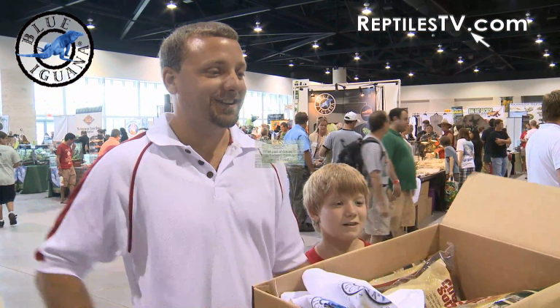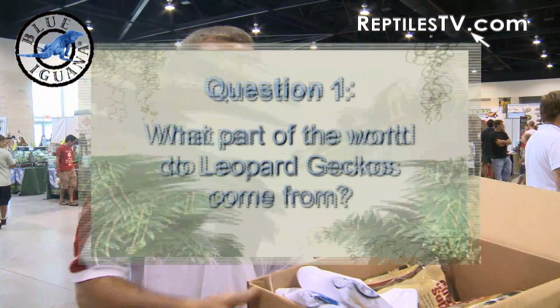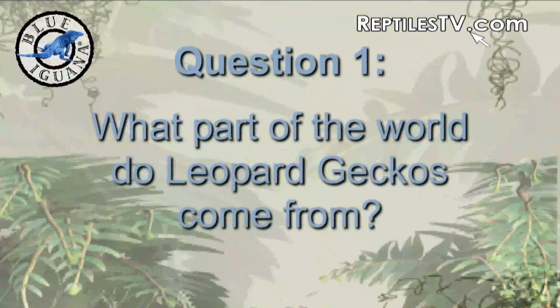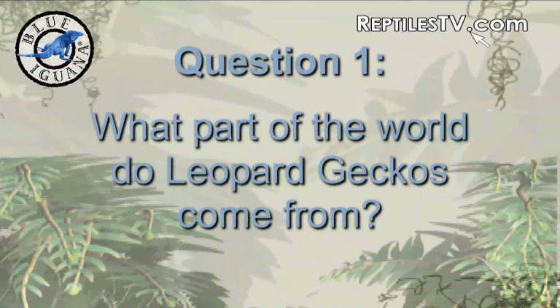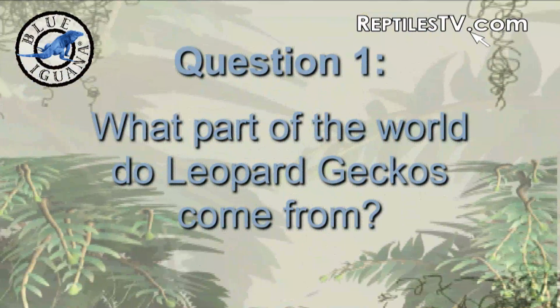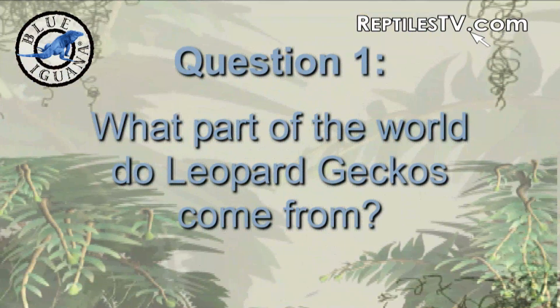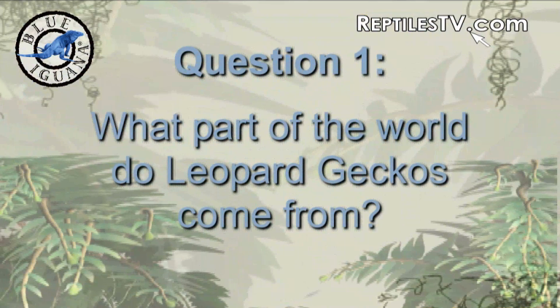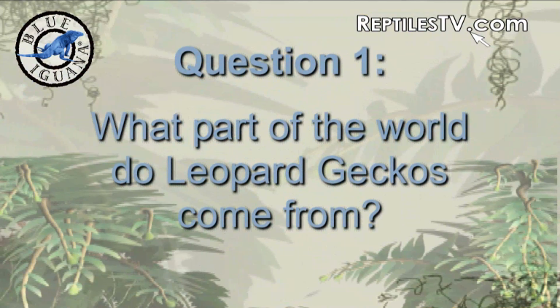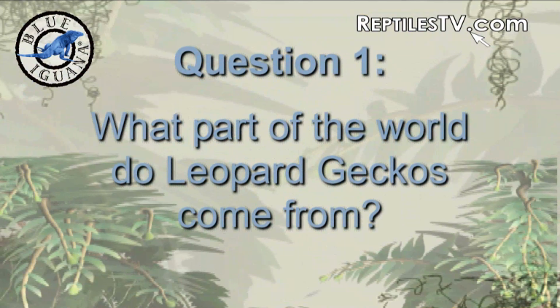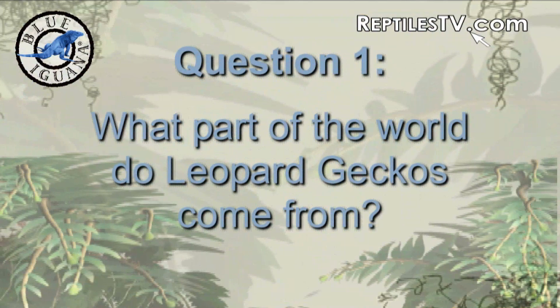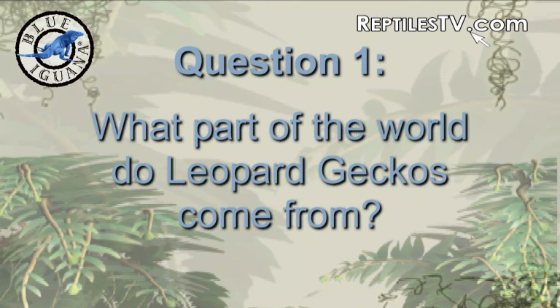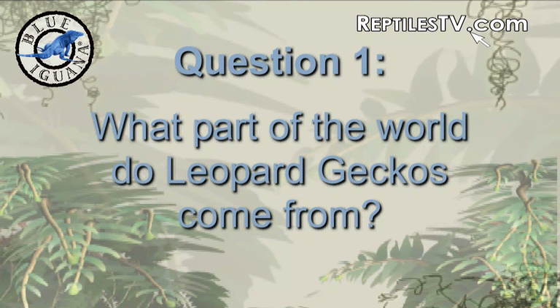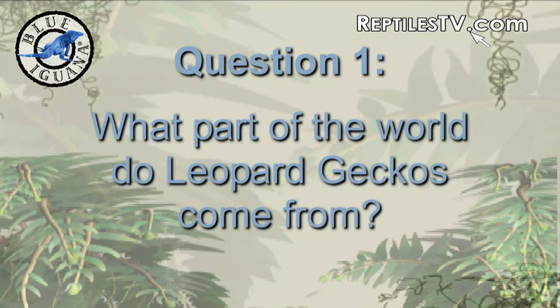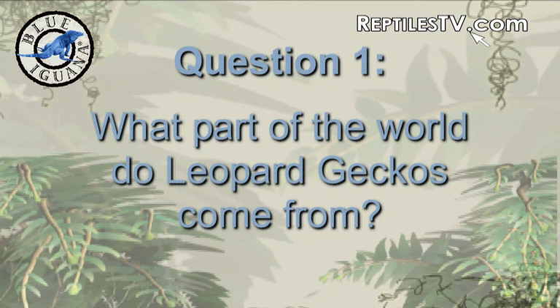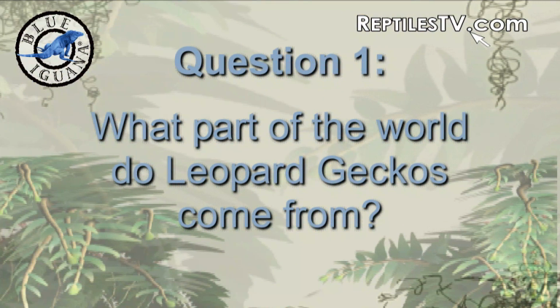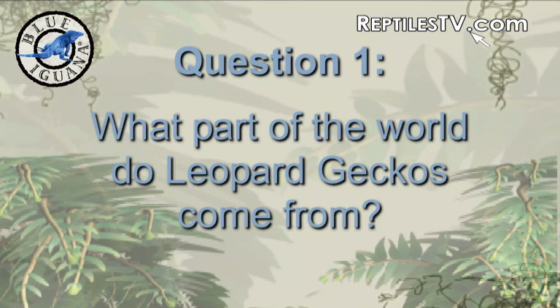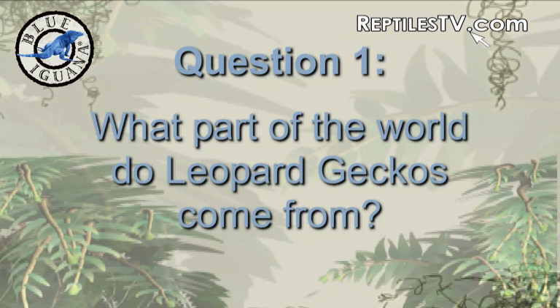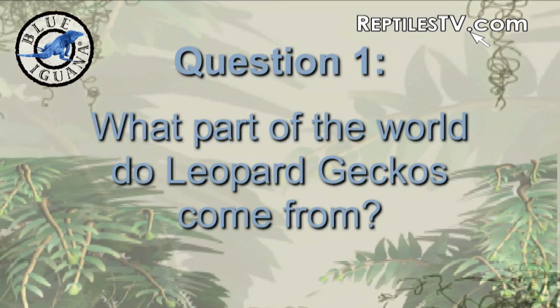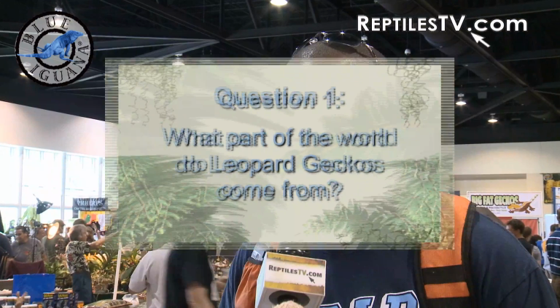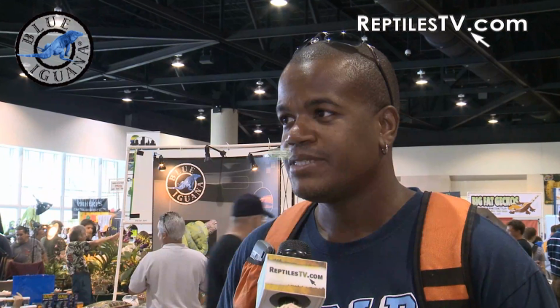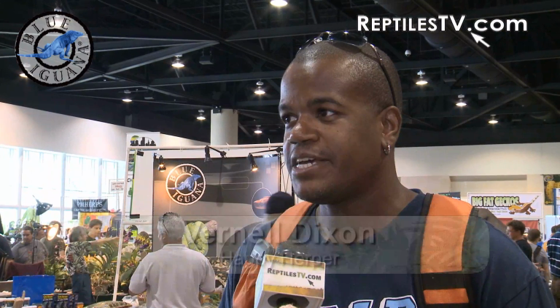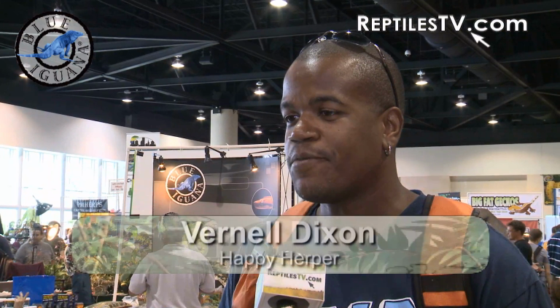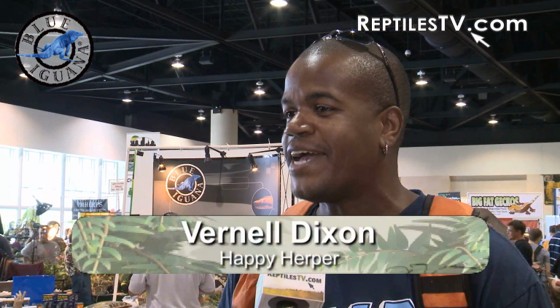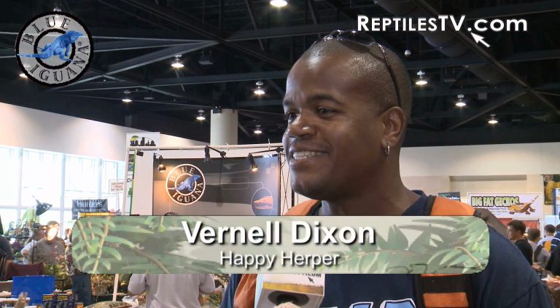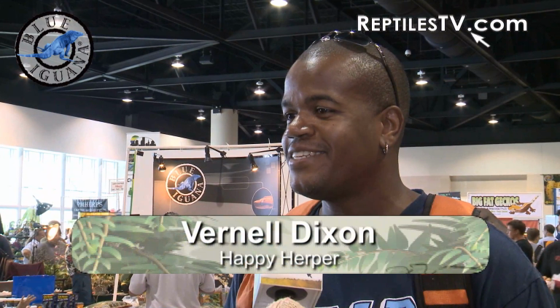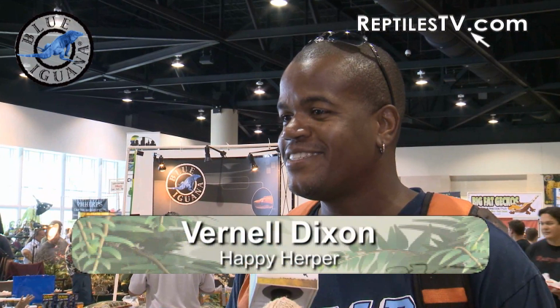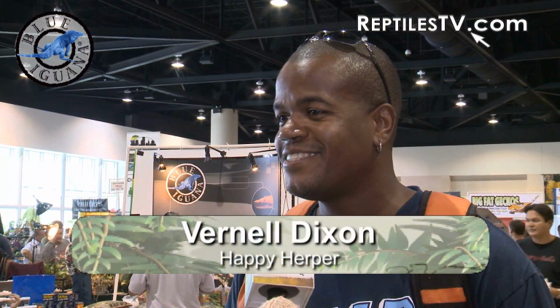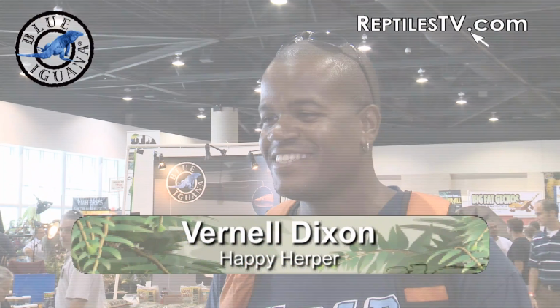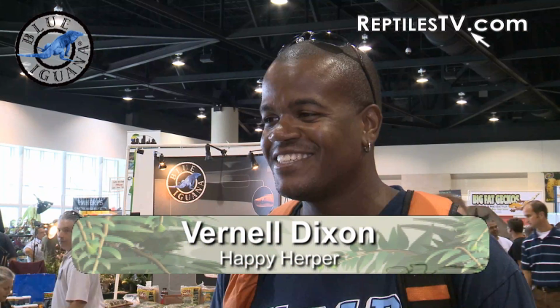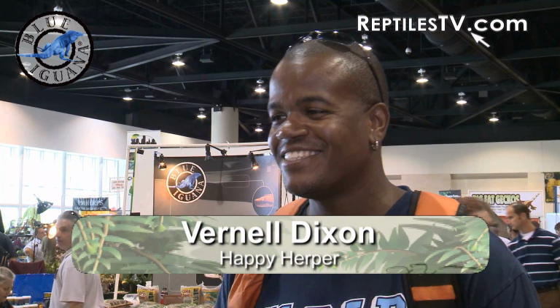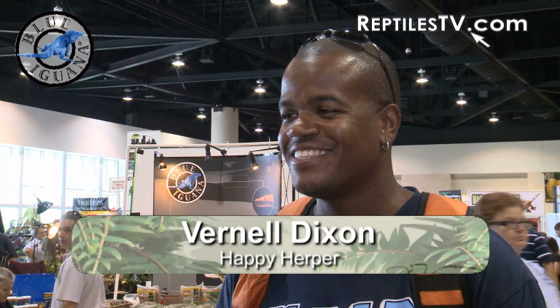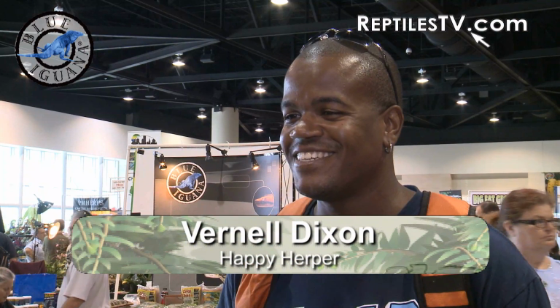What part of the world do leopard geckos come from? They come from Pakistan. Yay!